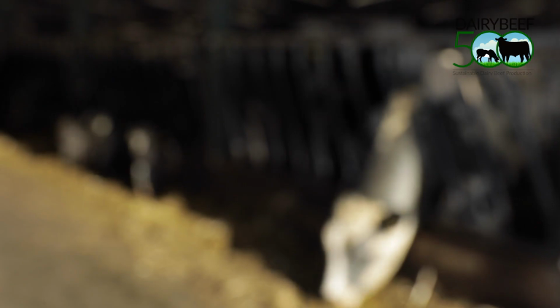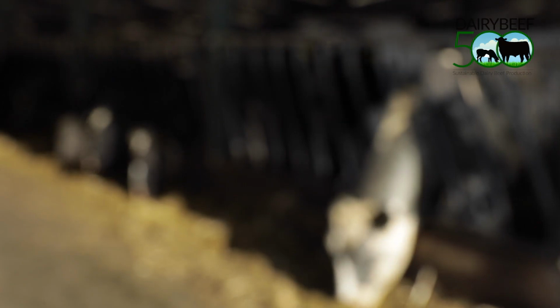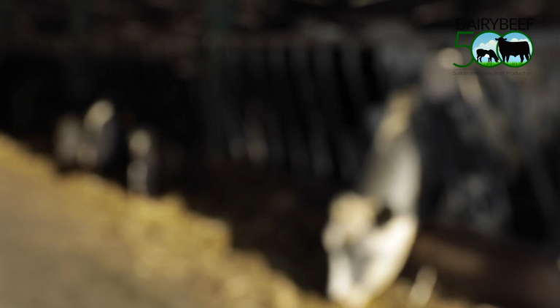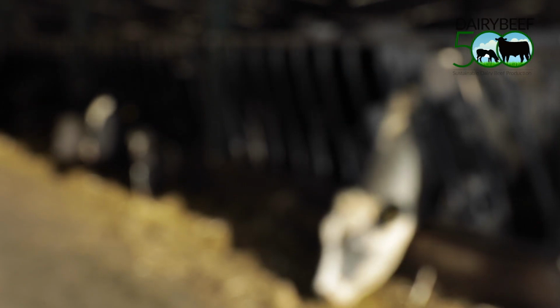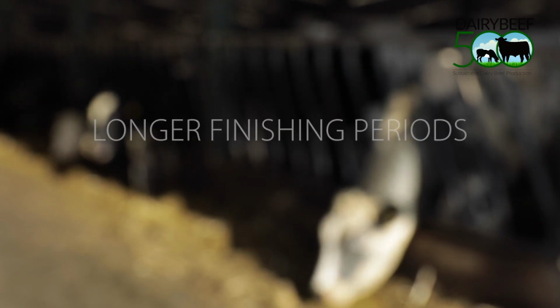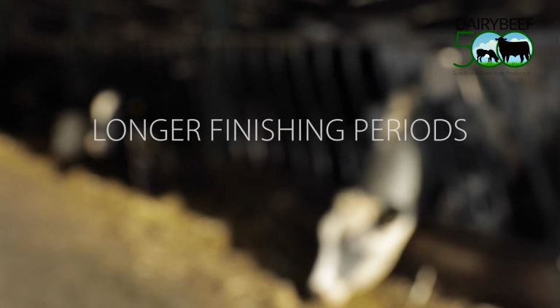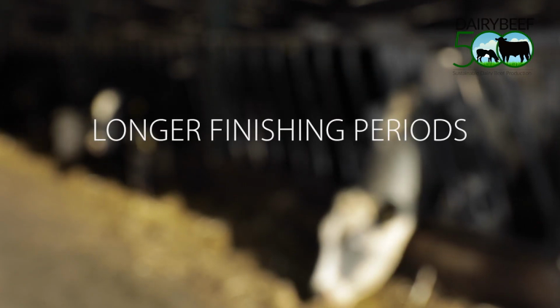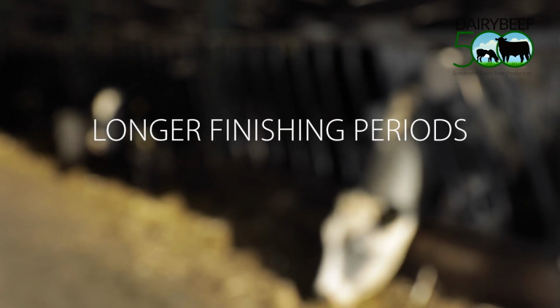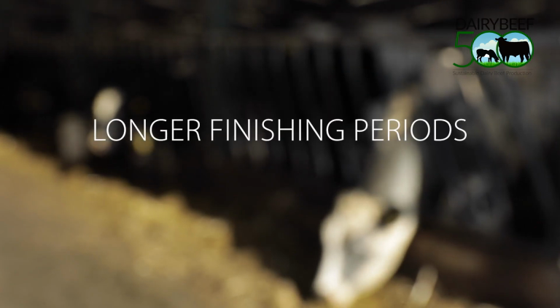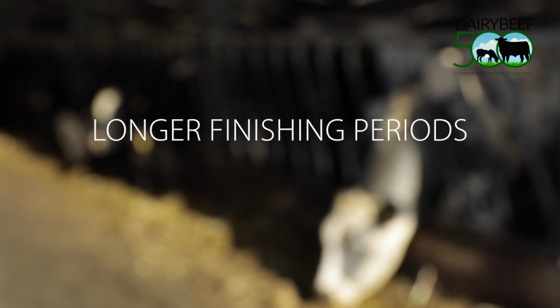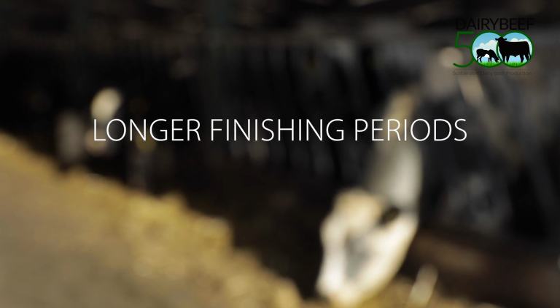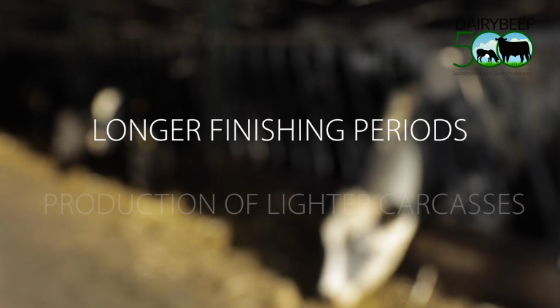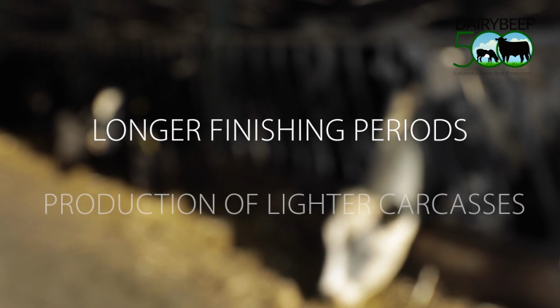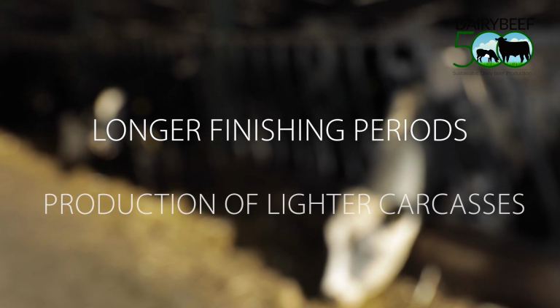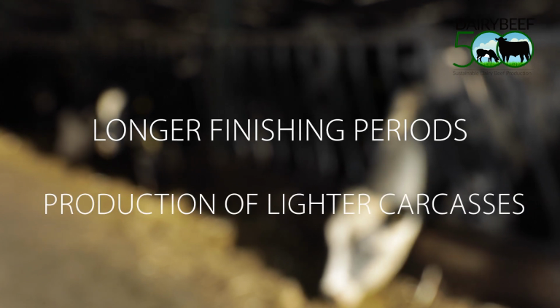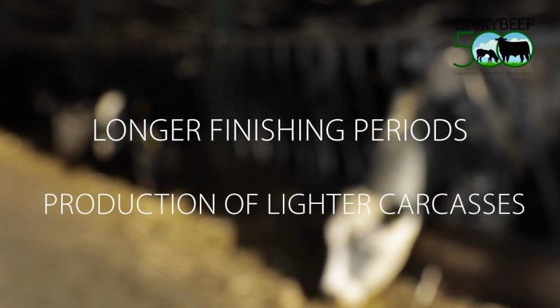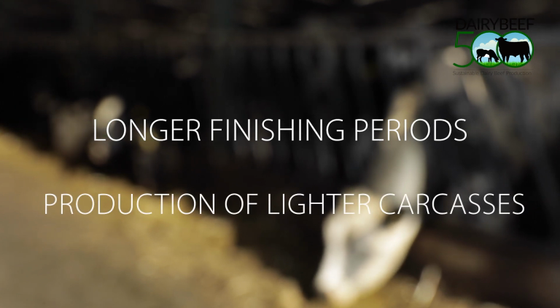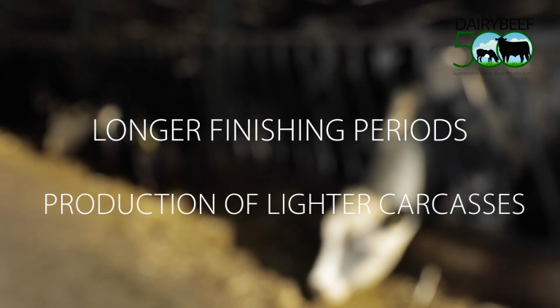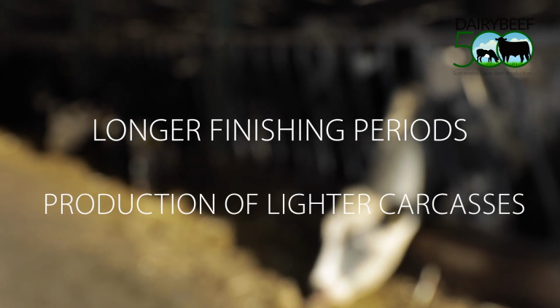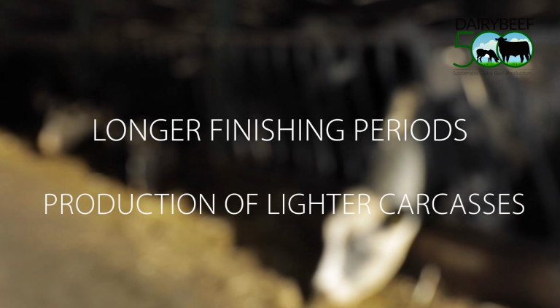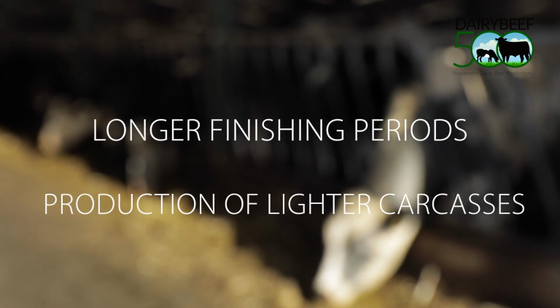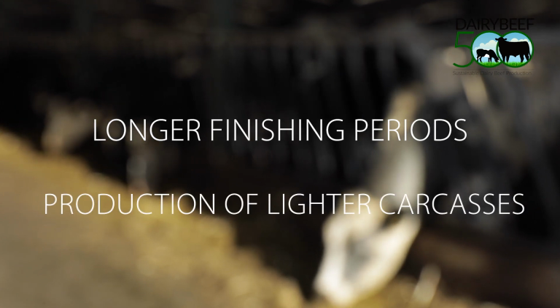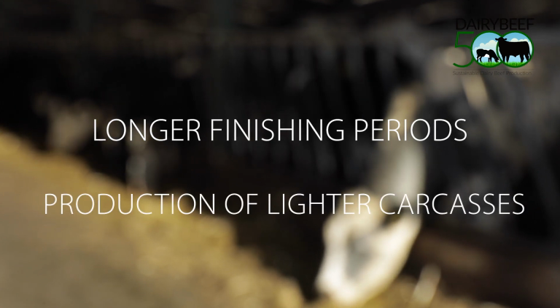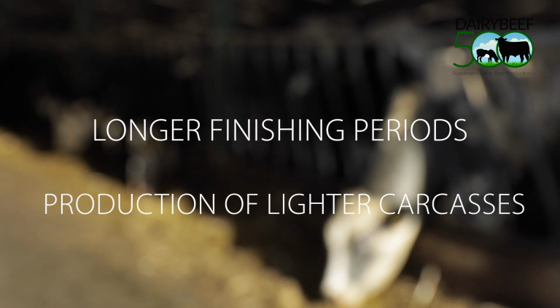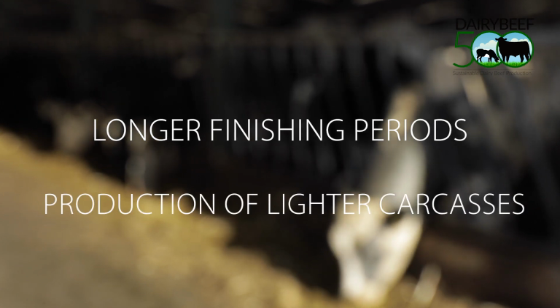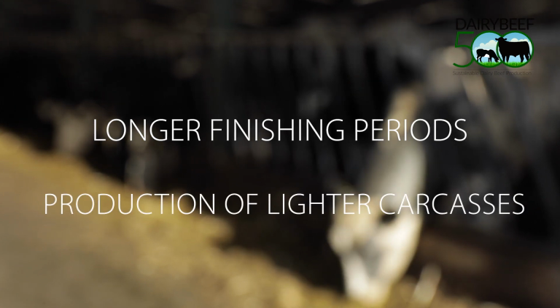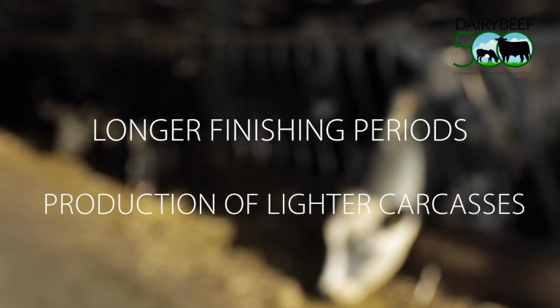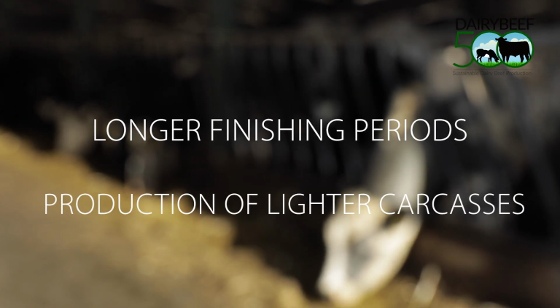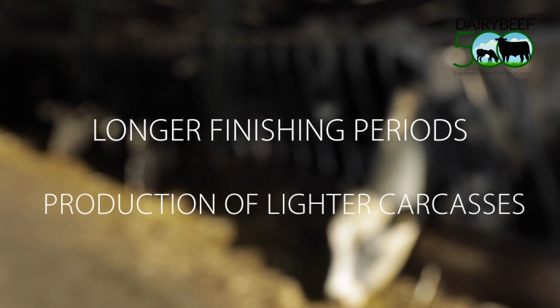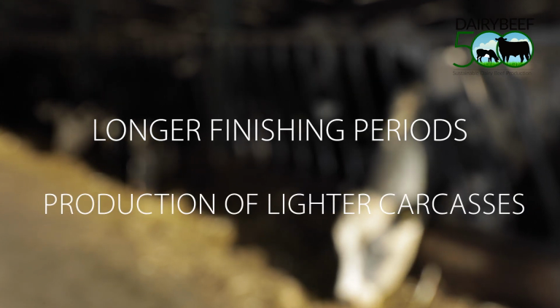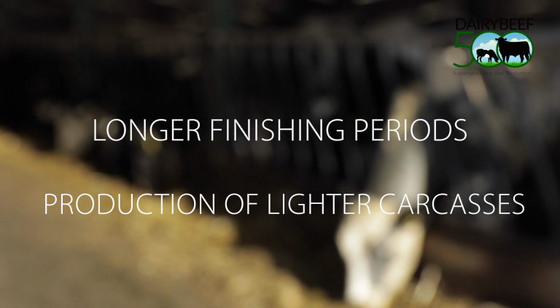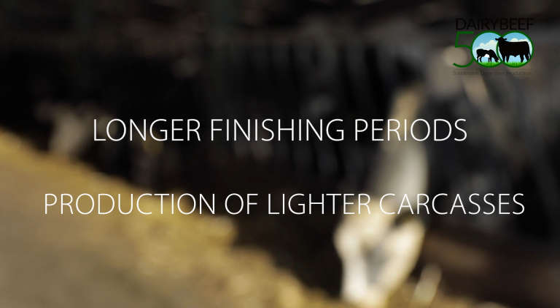This may lead to either longer finishing periods or the production of lighter carcasses, both of which will have negative impacts on the potential profitability of the system.